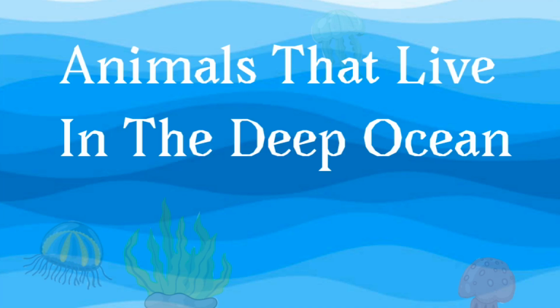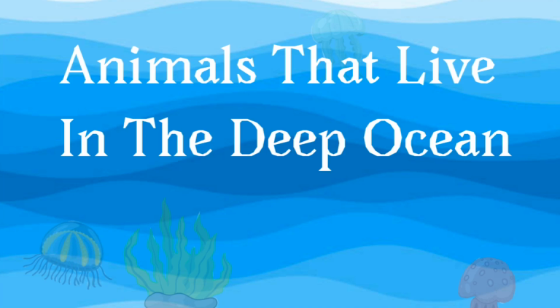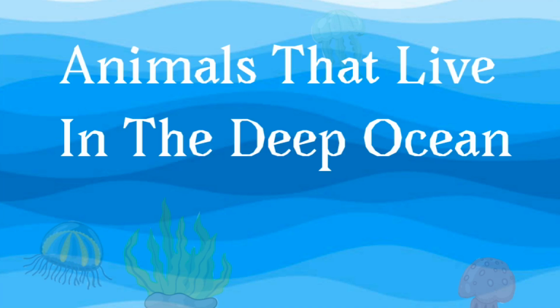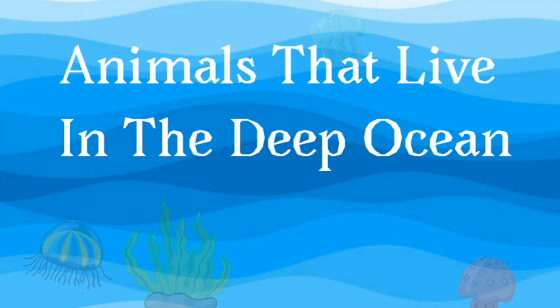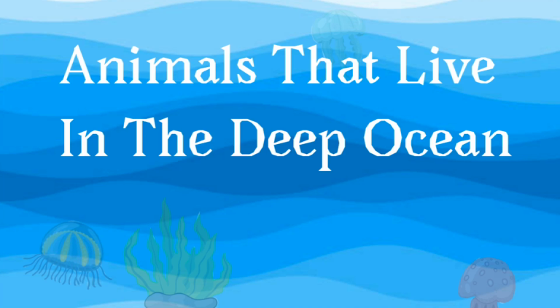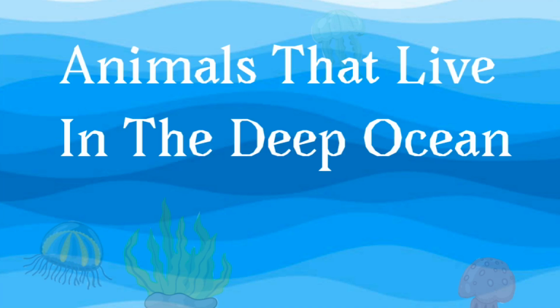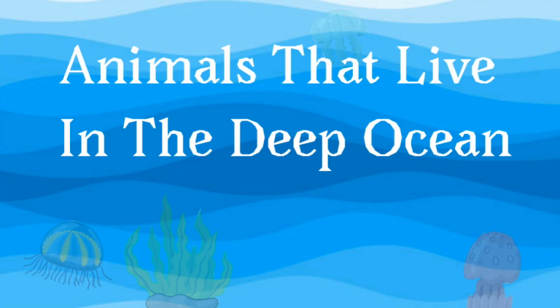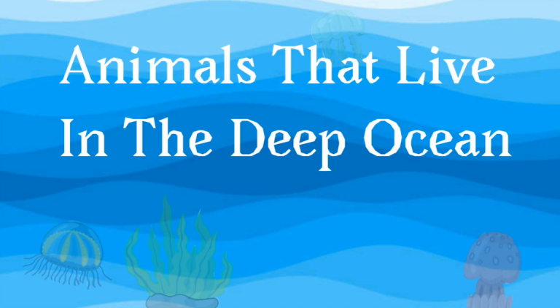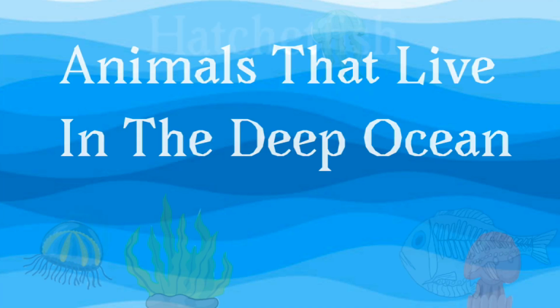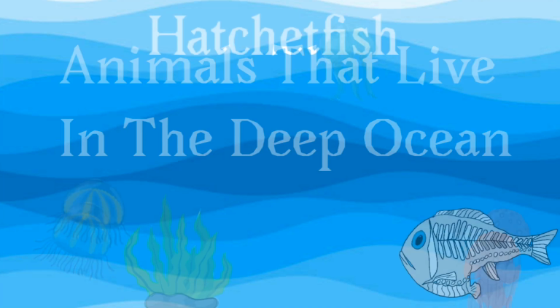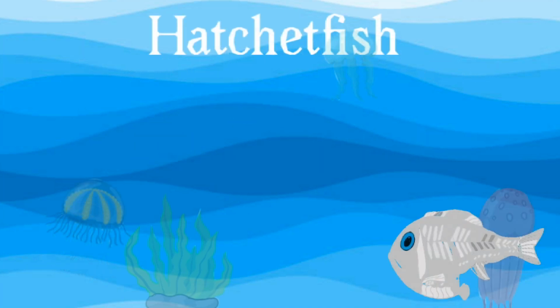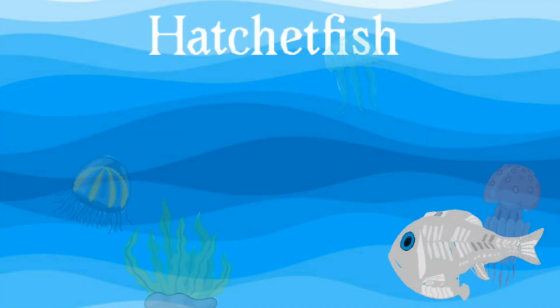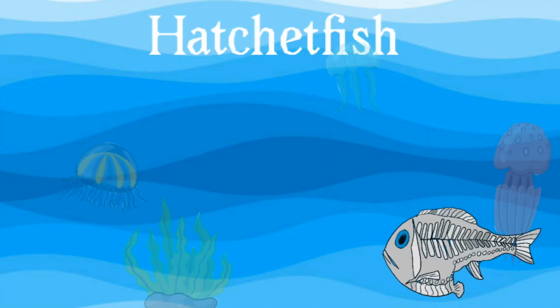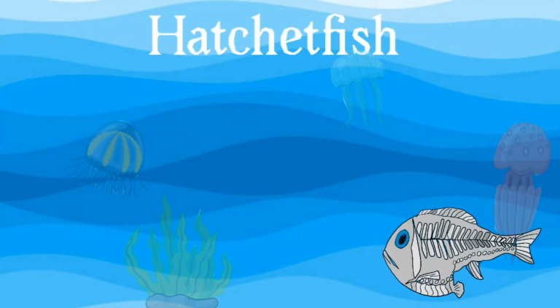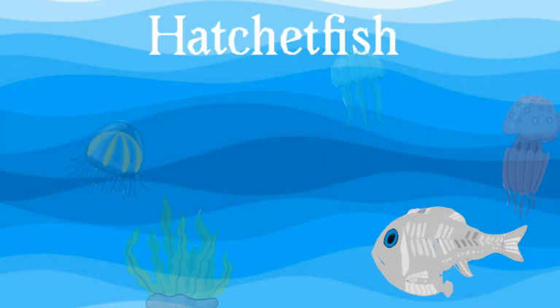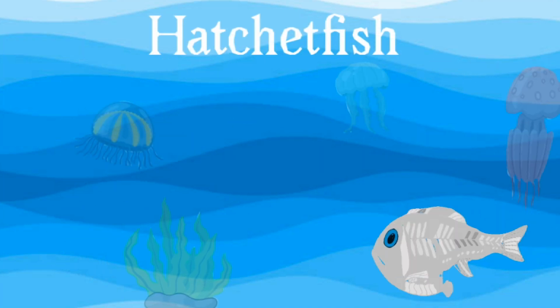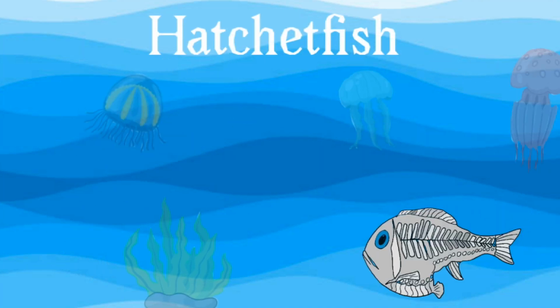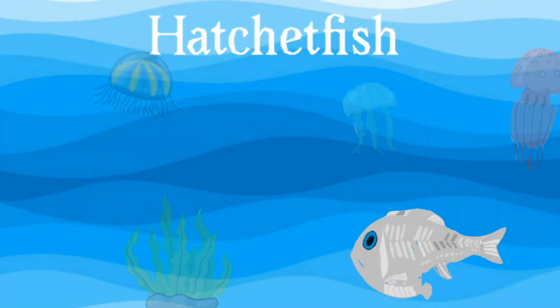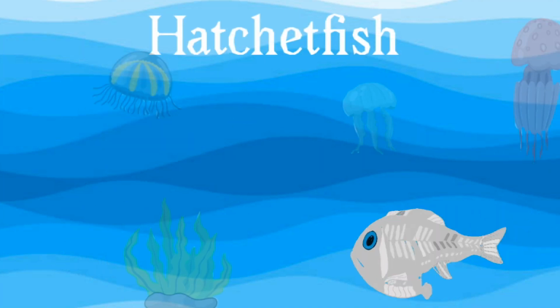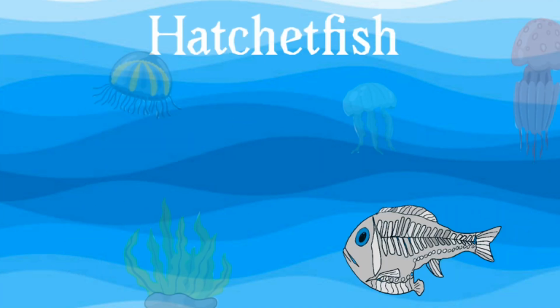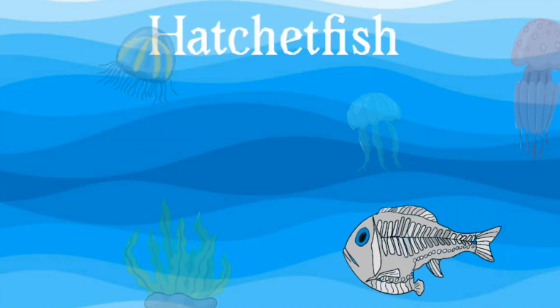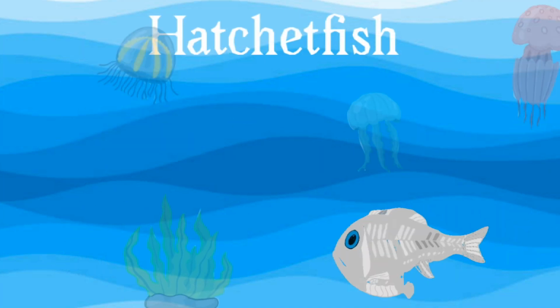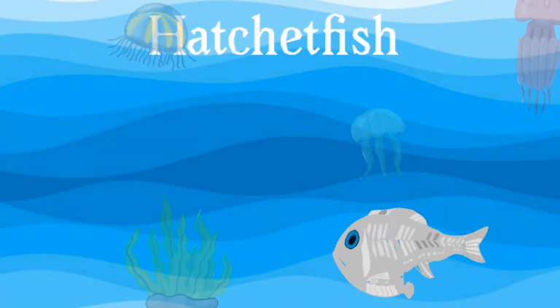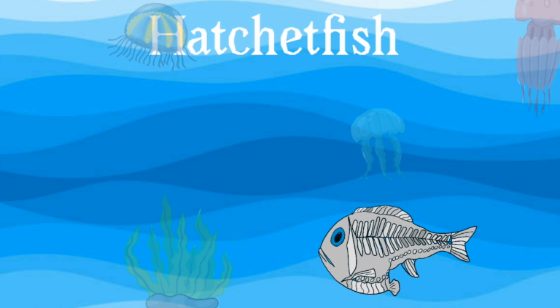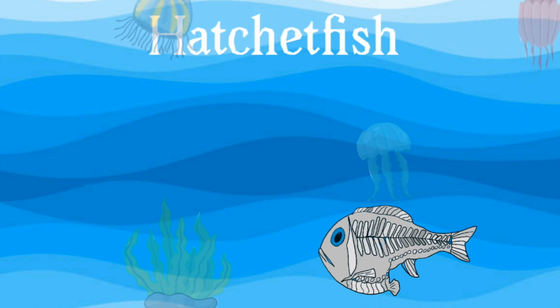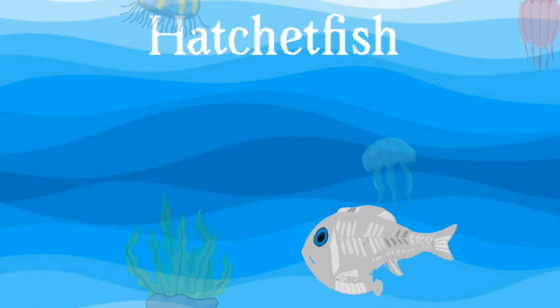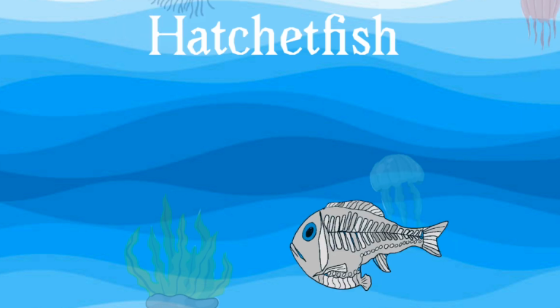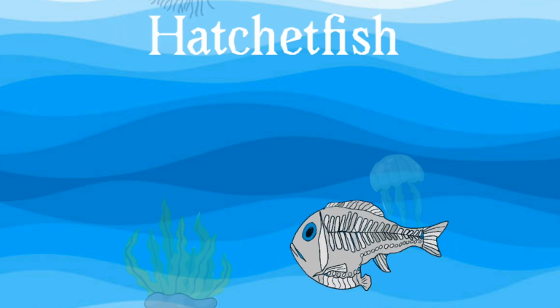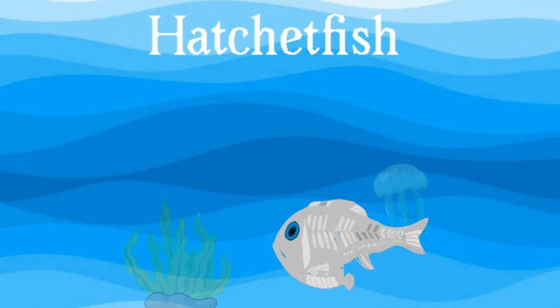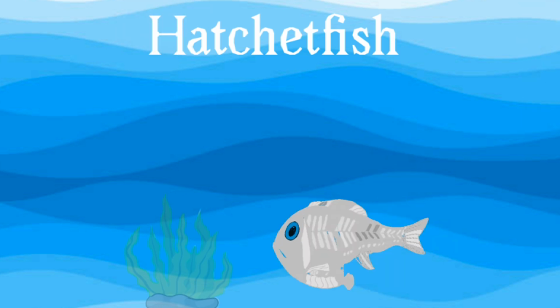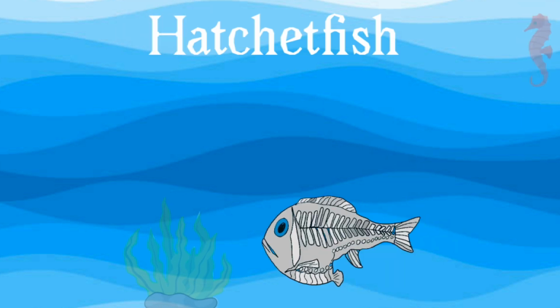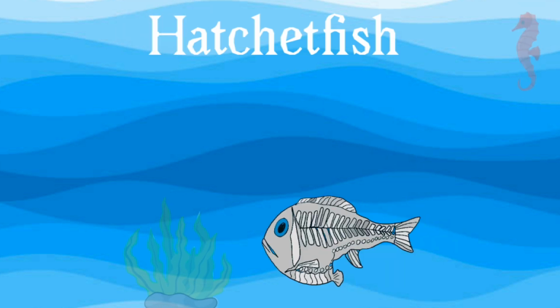Animals that live in the deep ocean. Hatchet fish: a hatchet fish, also known as a flying fish, can glow in the dark.